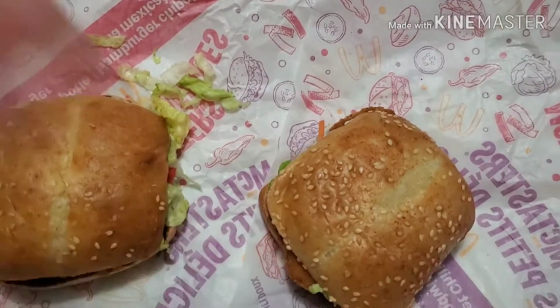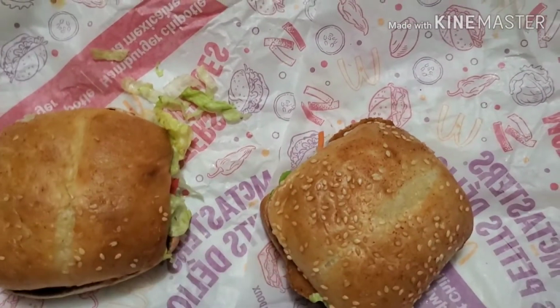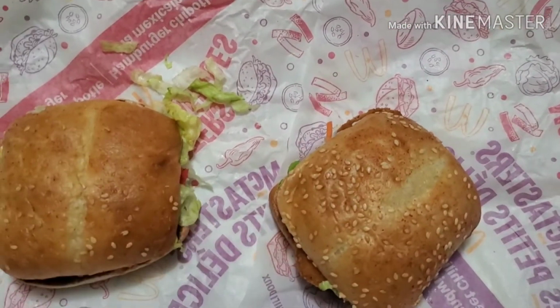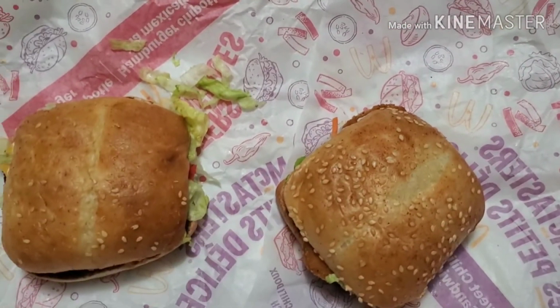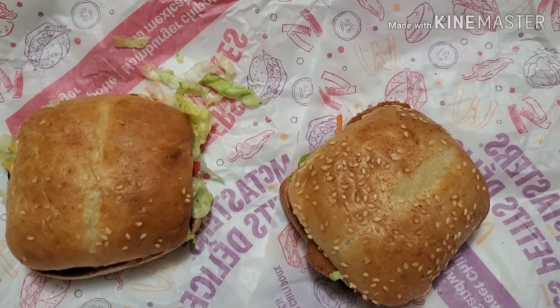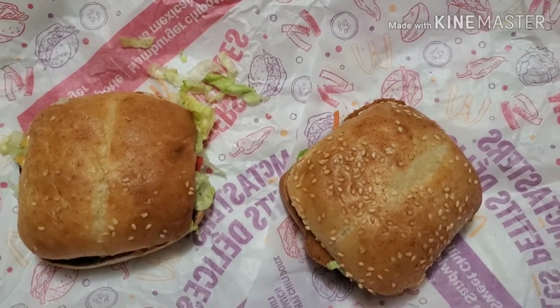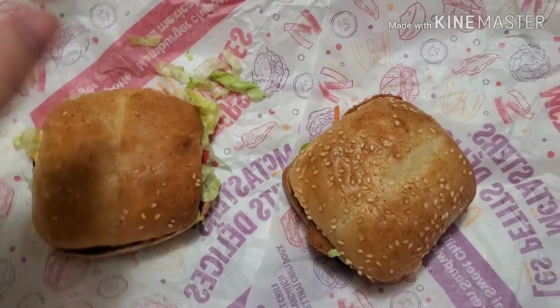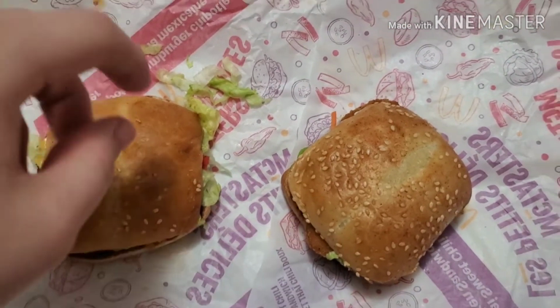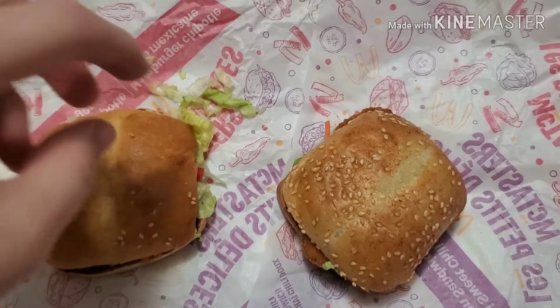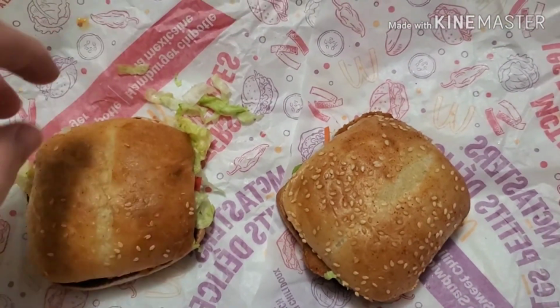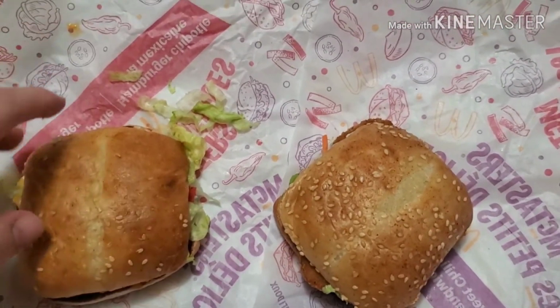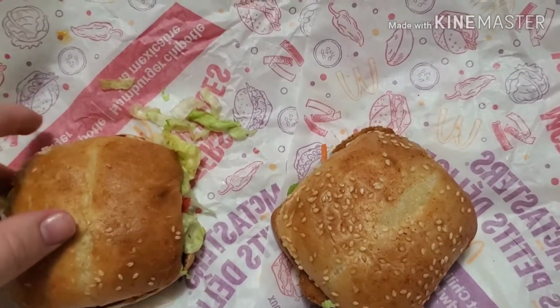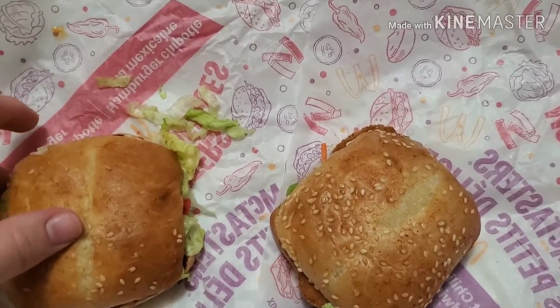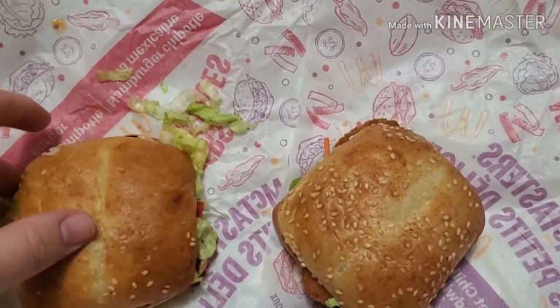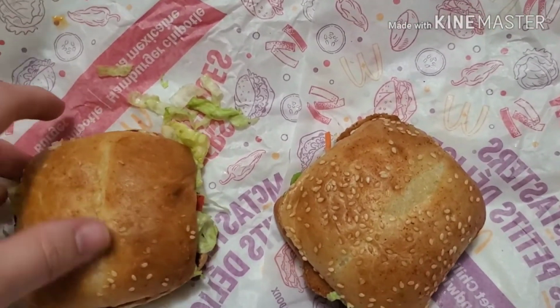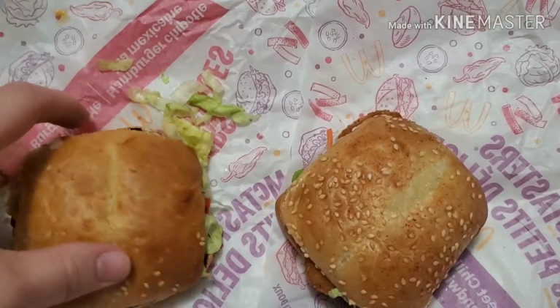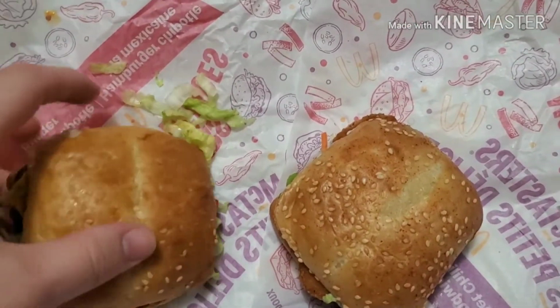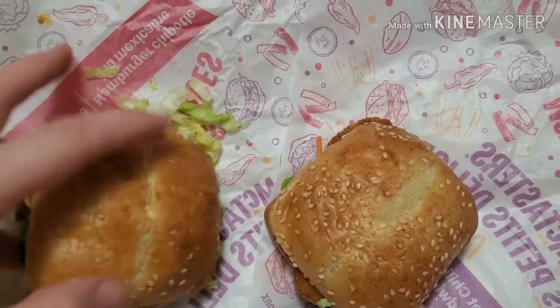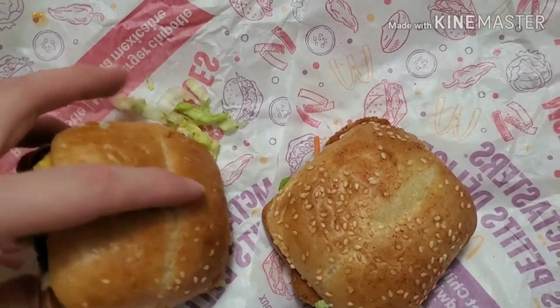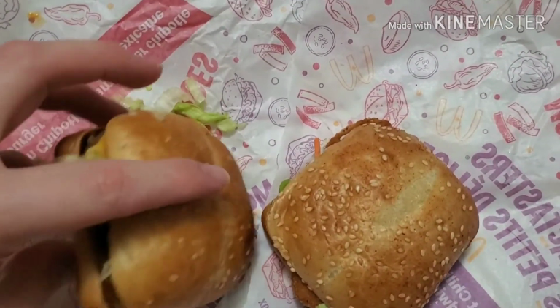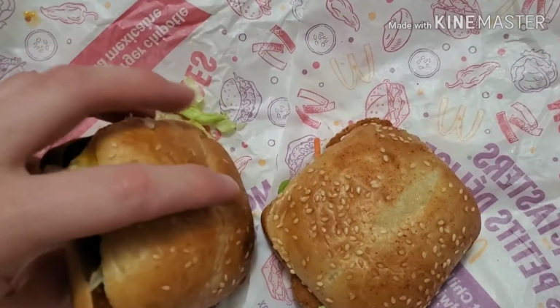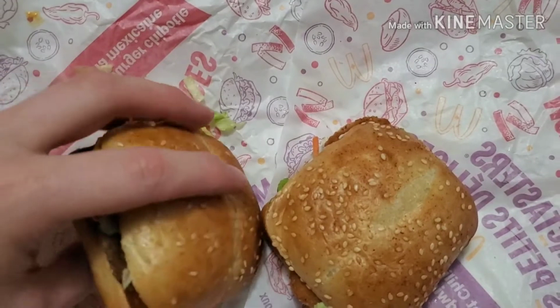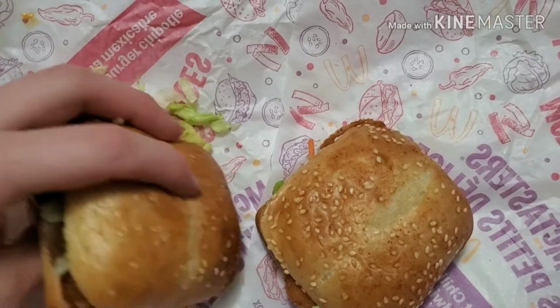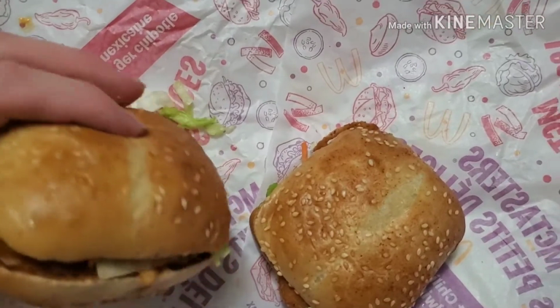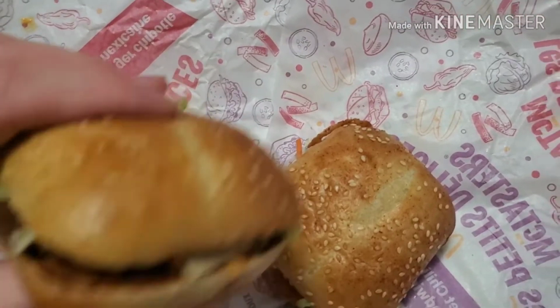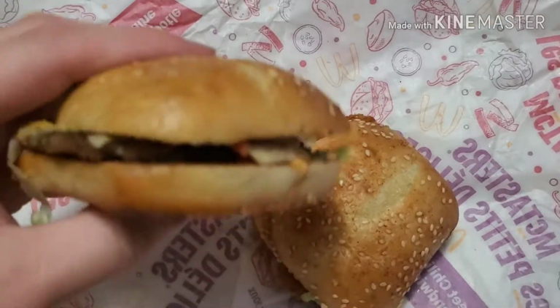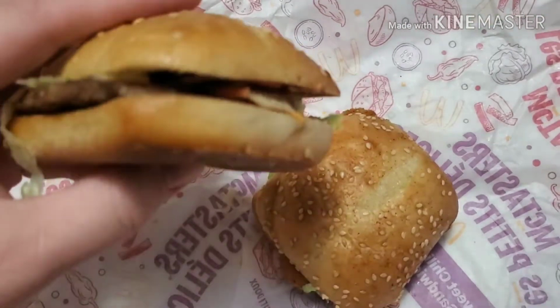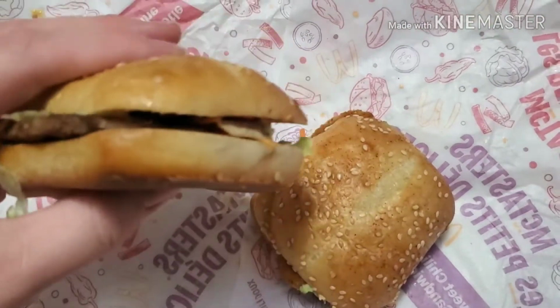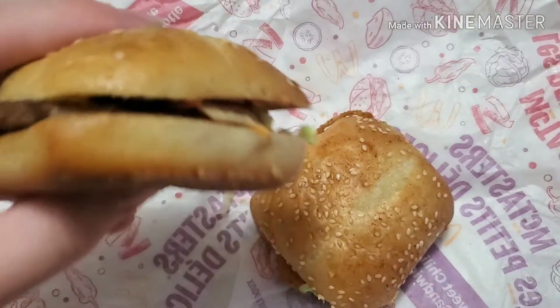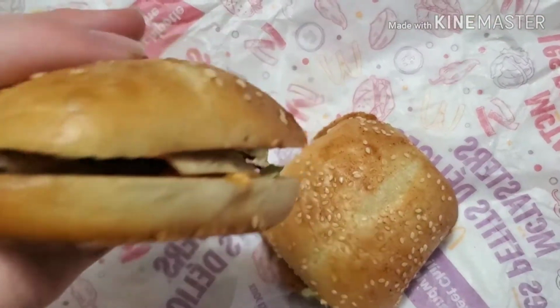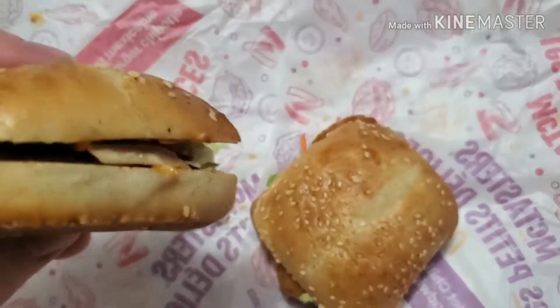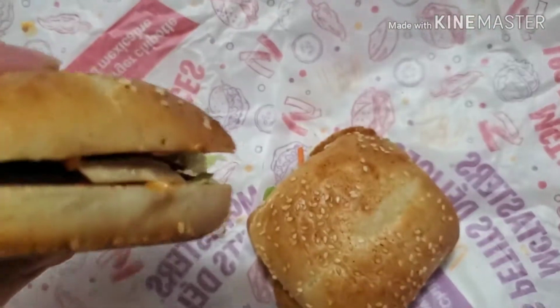That sauce — I'm pretty sure that sauce is like ranch or something like that. So let's try out the Mexican one first.